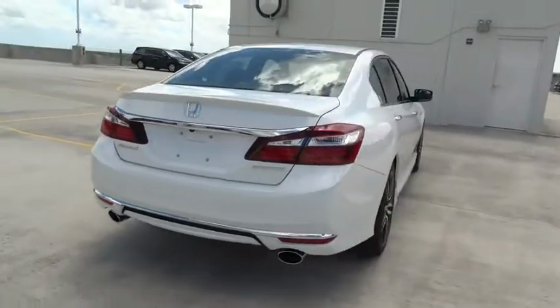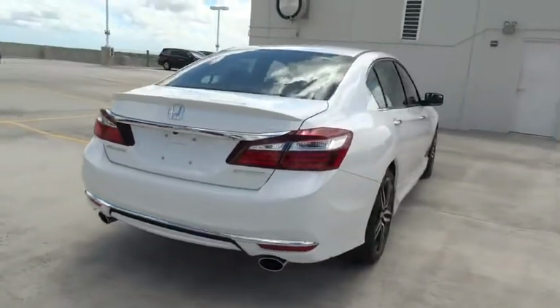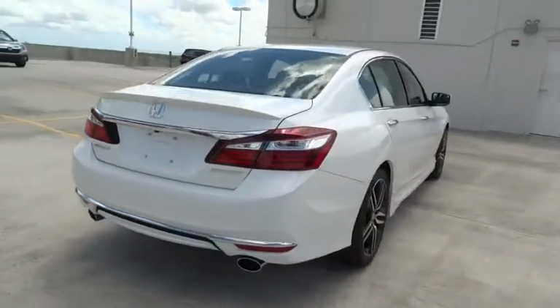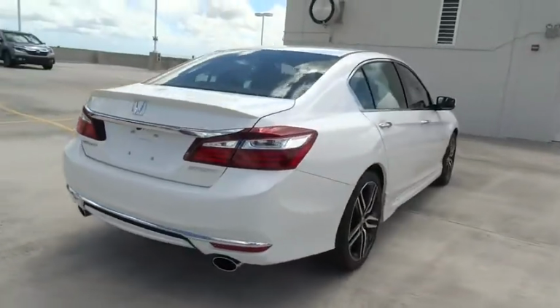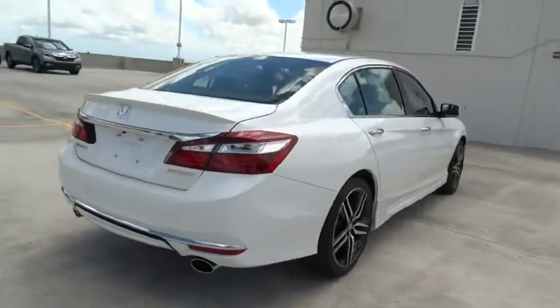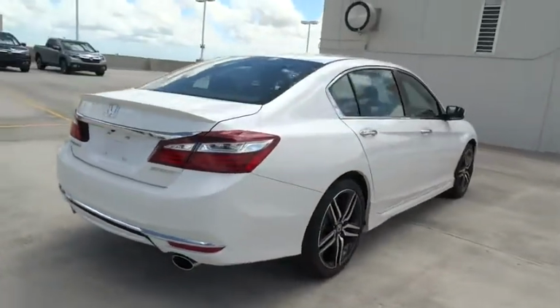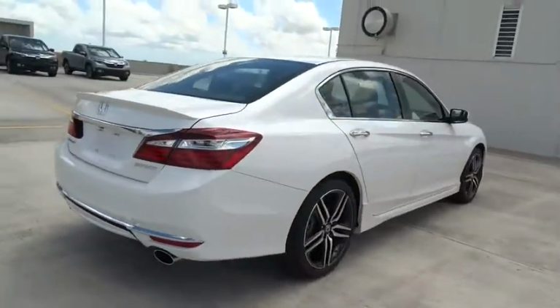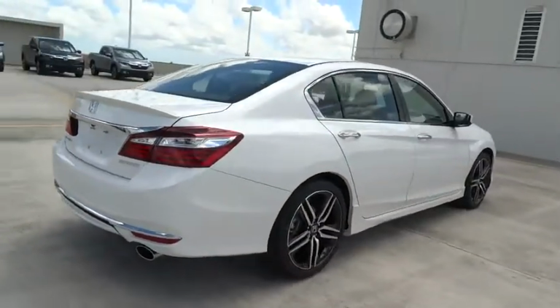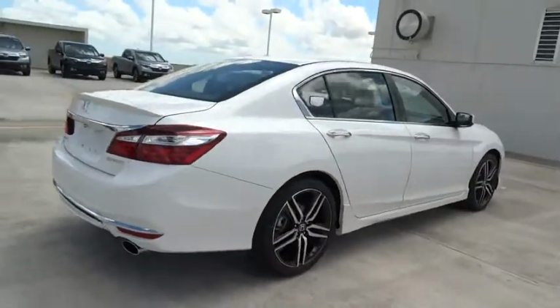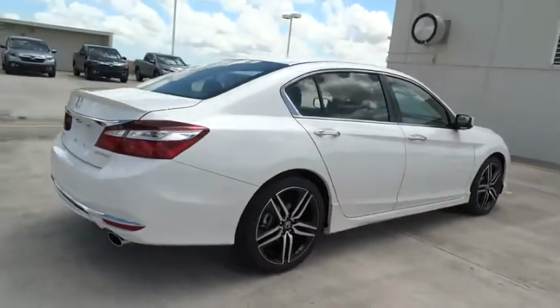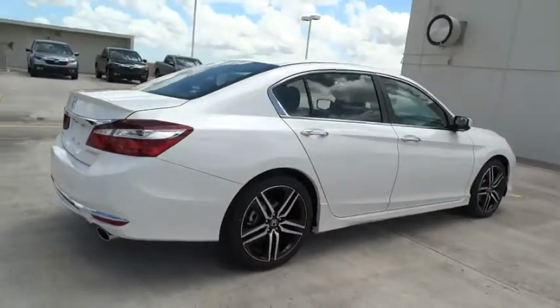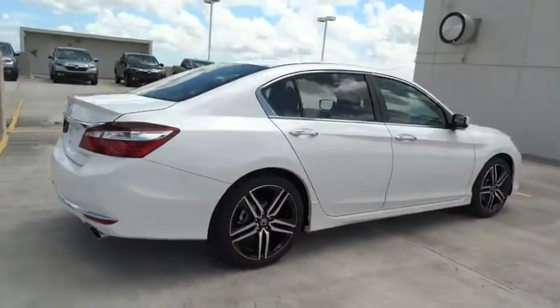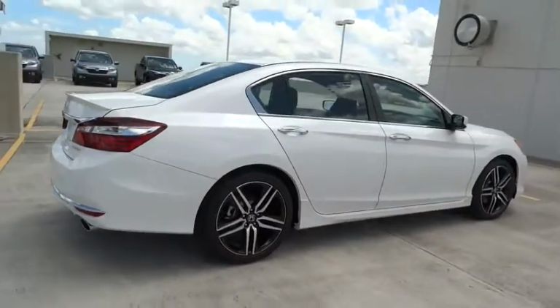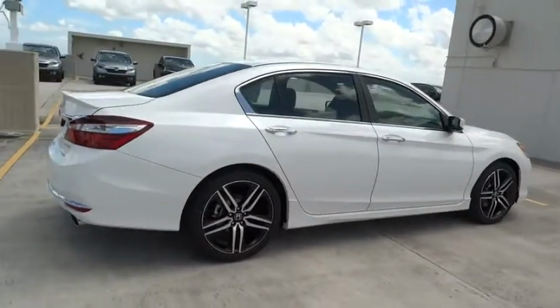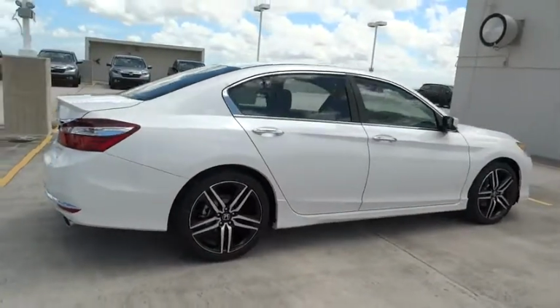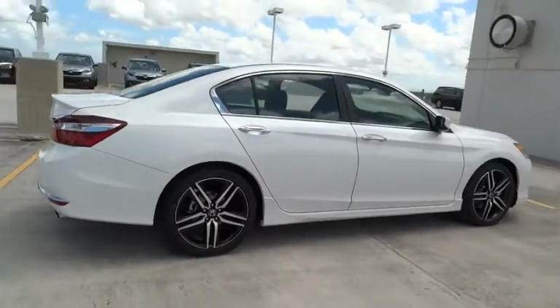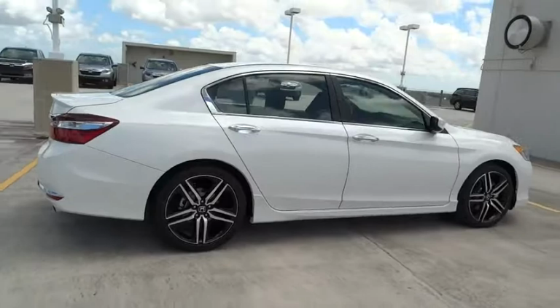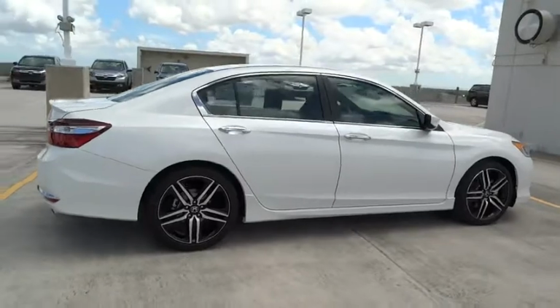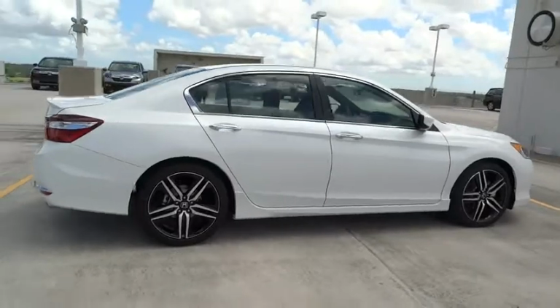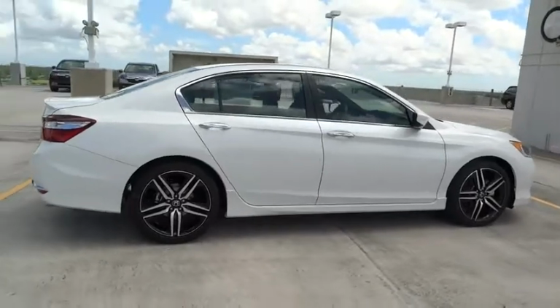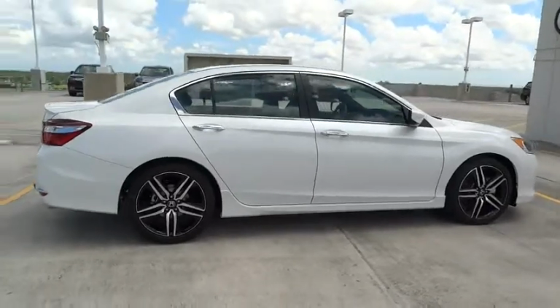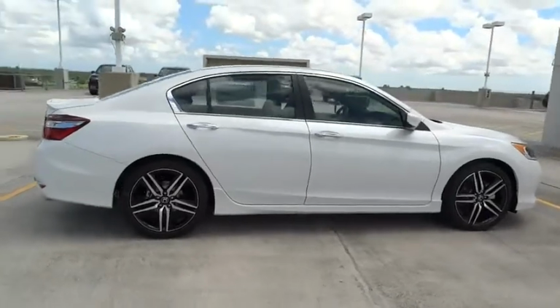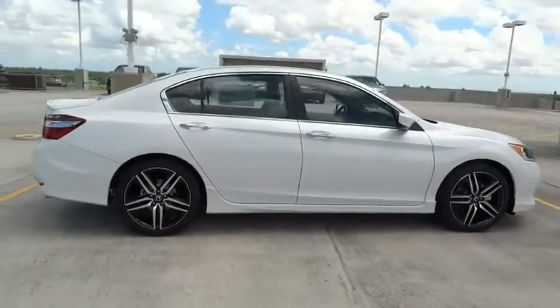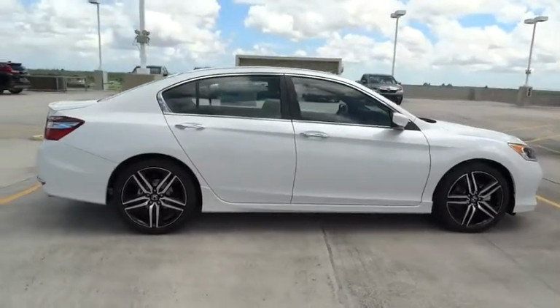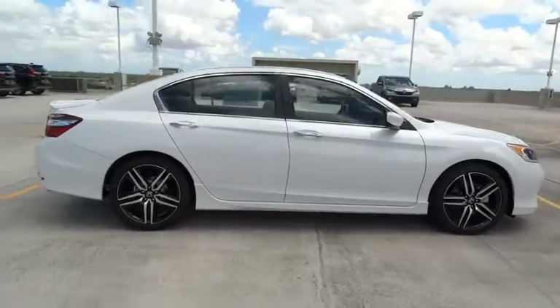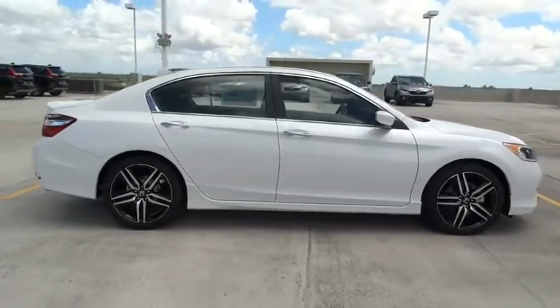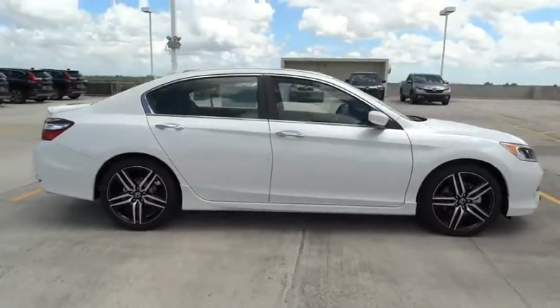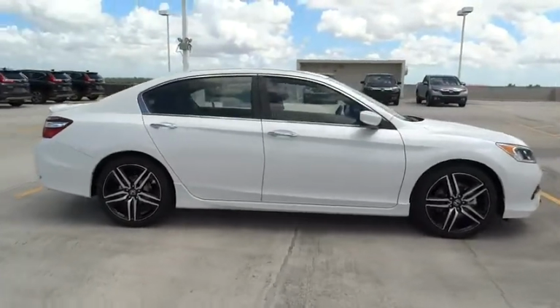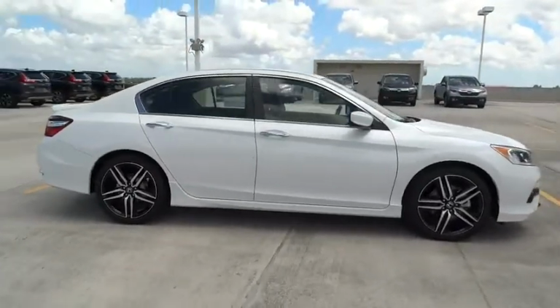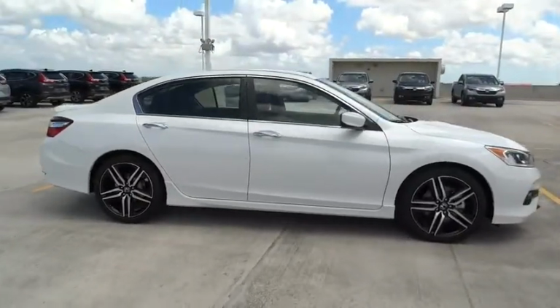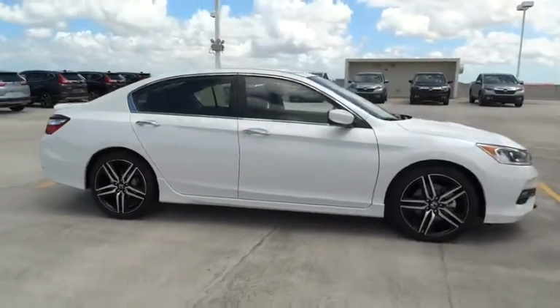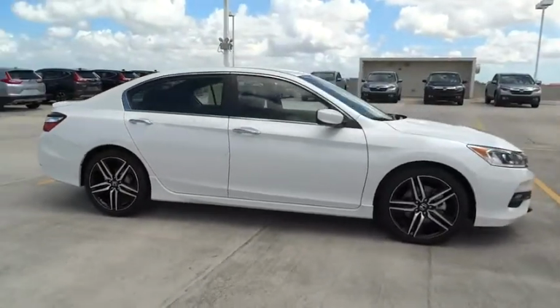Four-piece floor mat set. This beauty will even make your house keys jealous. Drive it today!